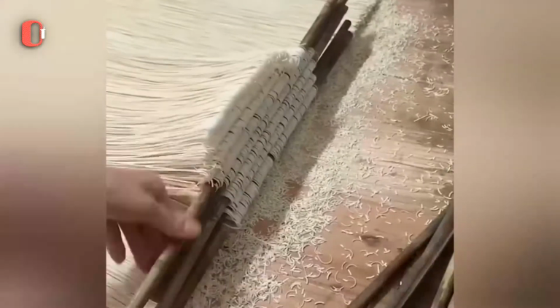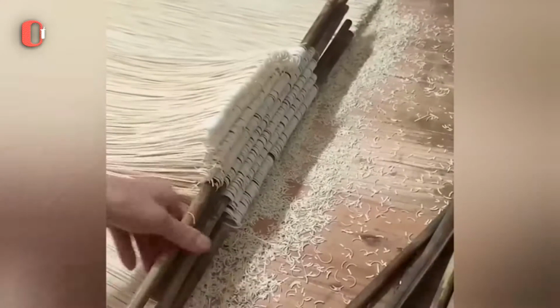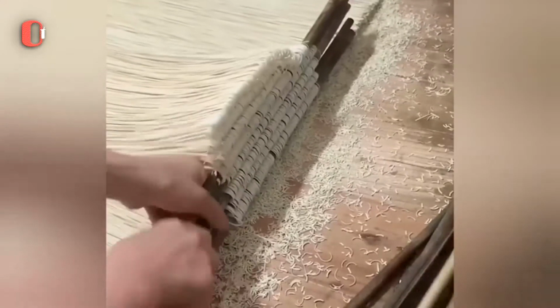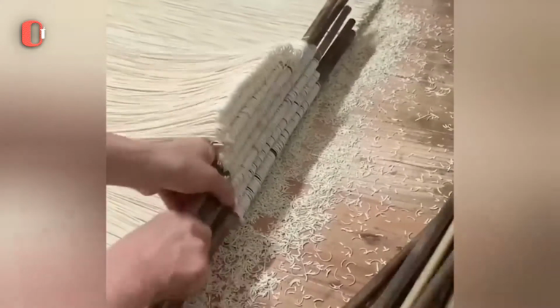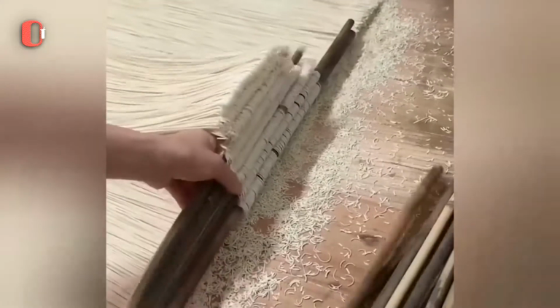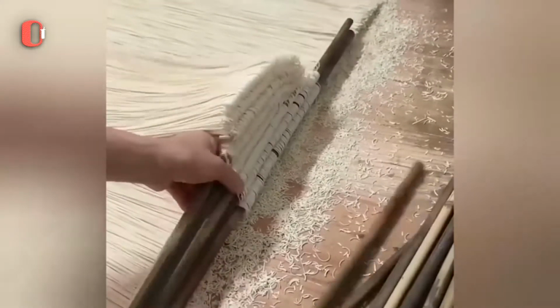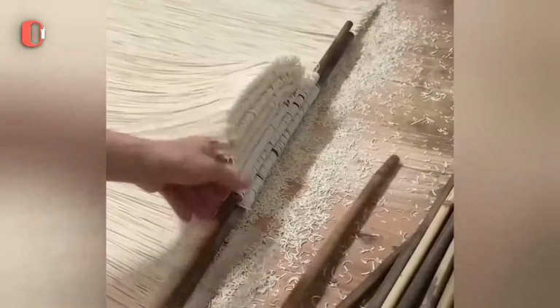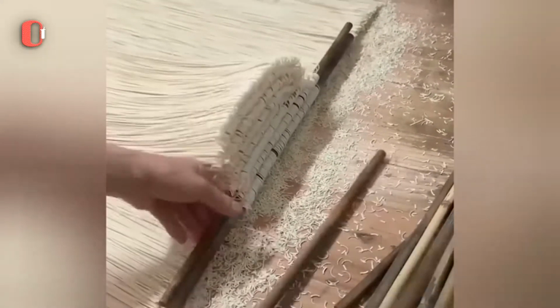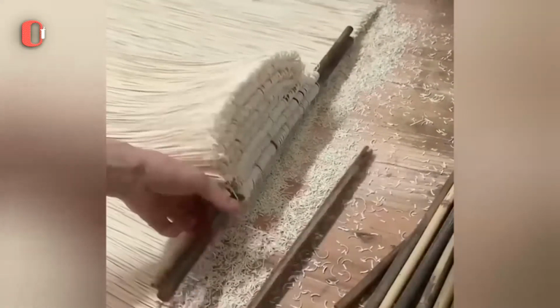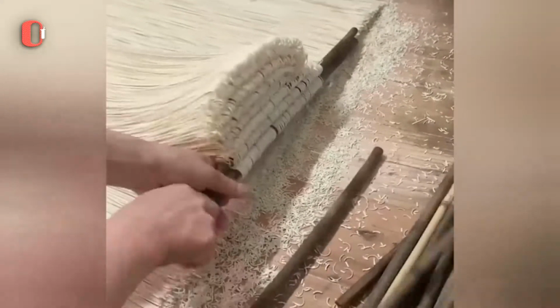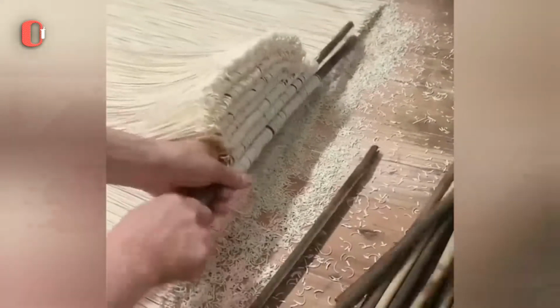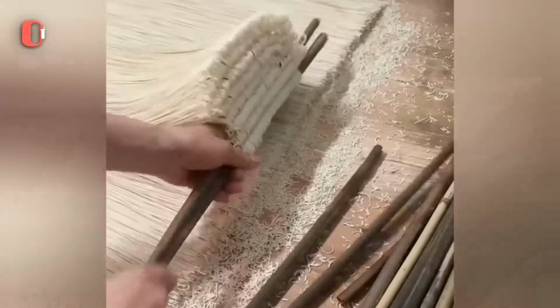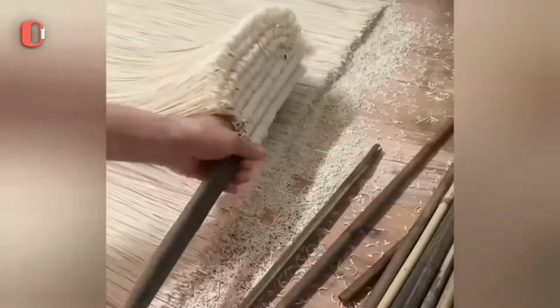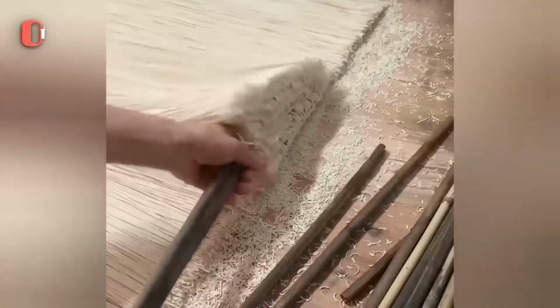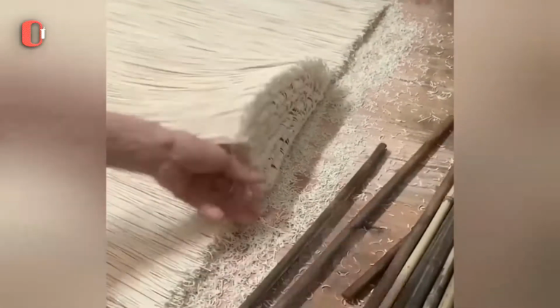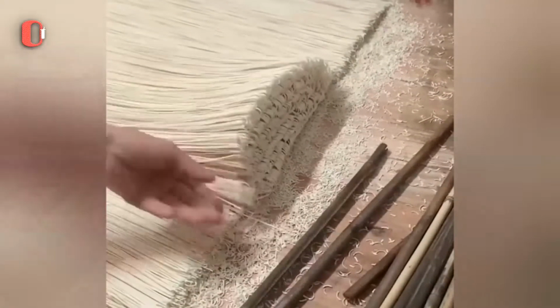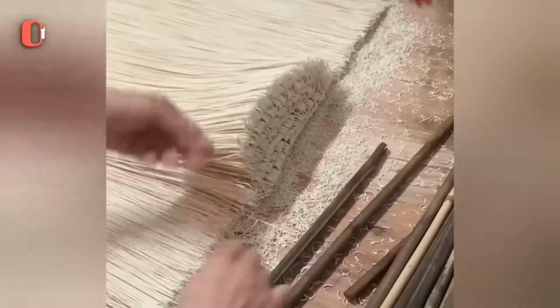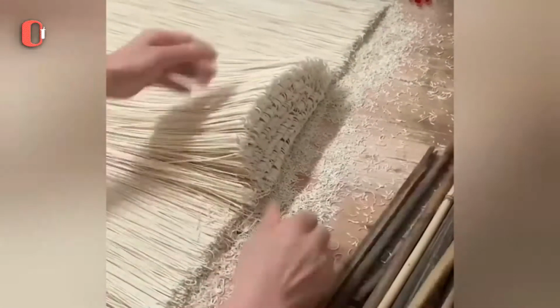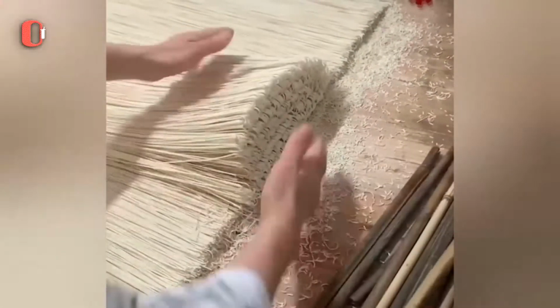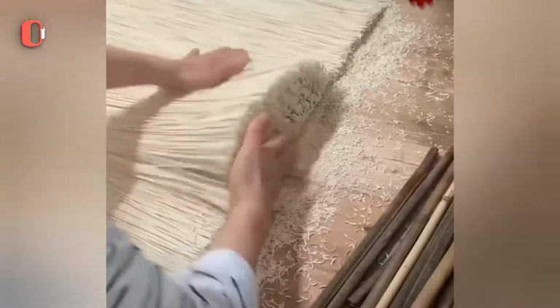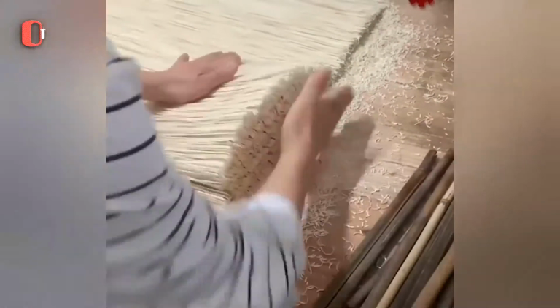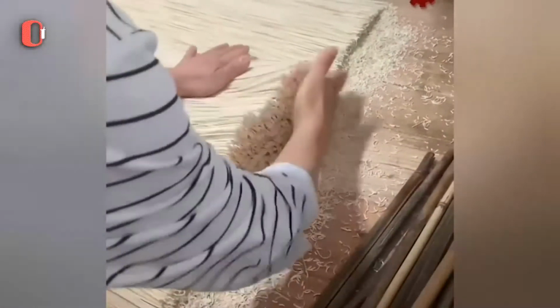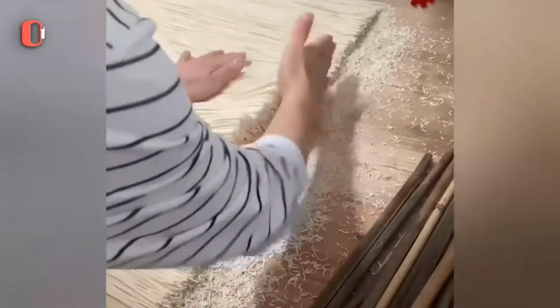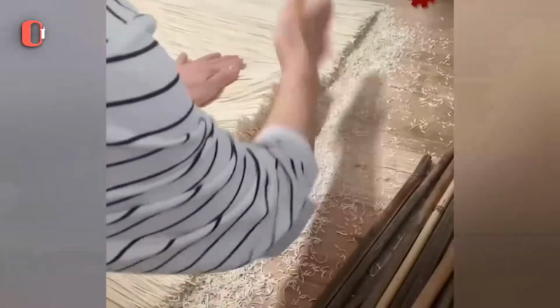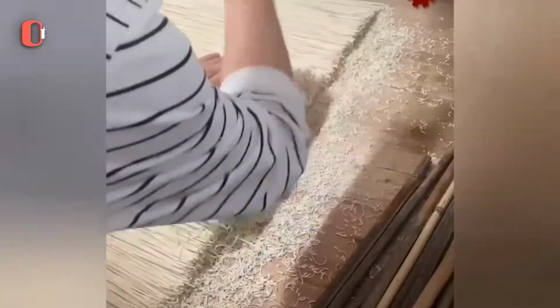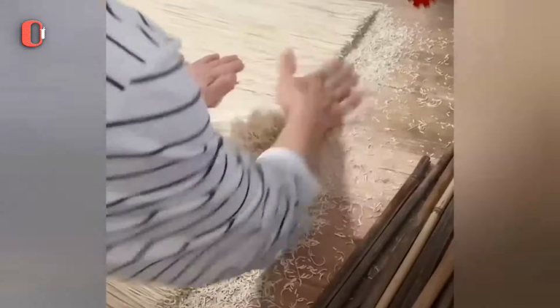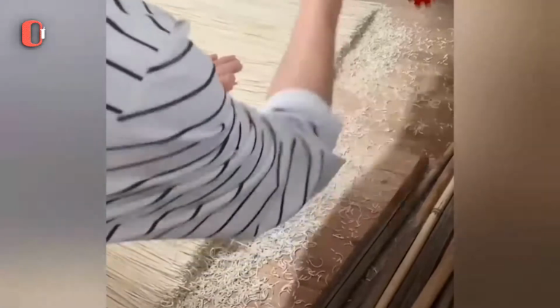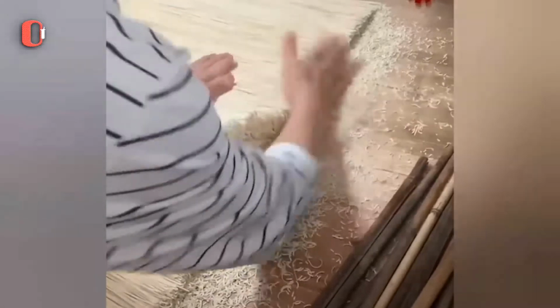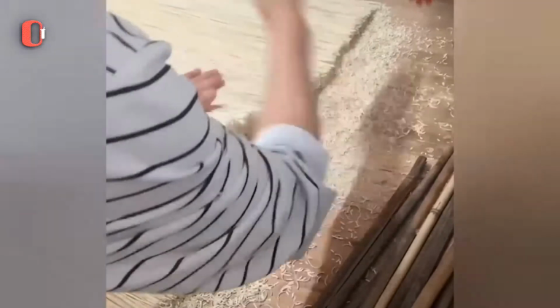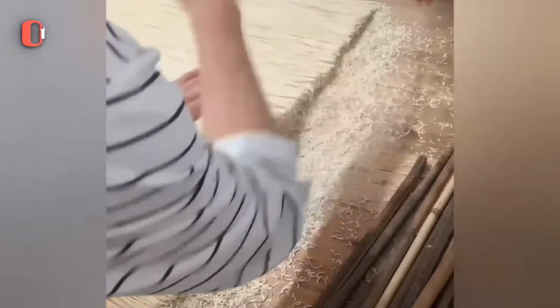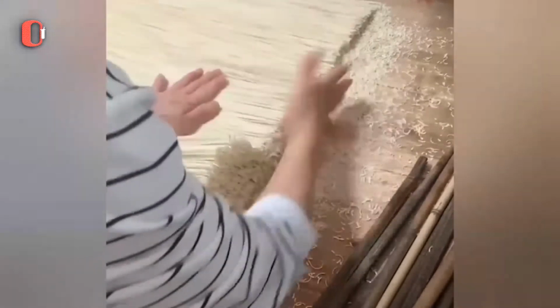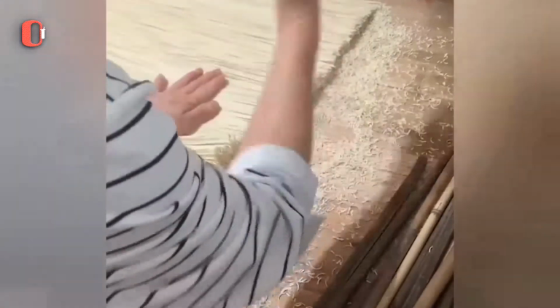By removing the loop, these noodles become easier to store and allow for smaller packets.